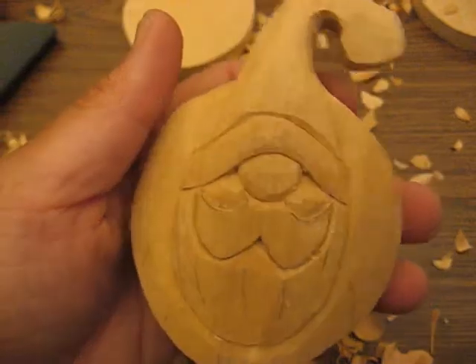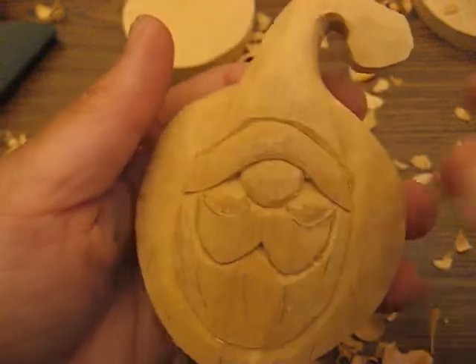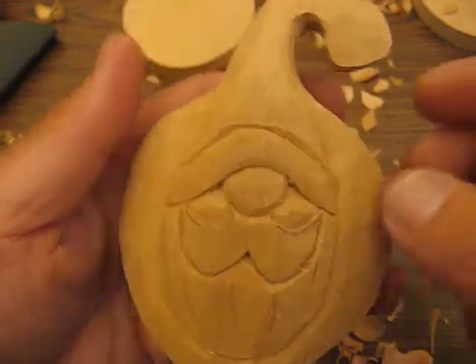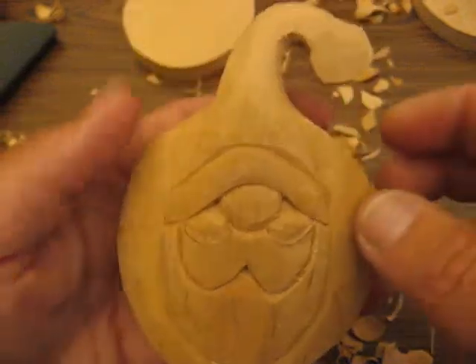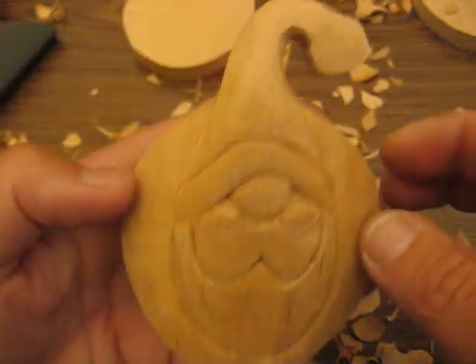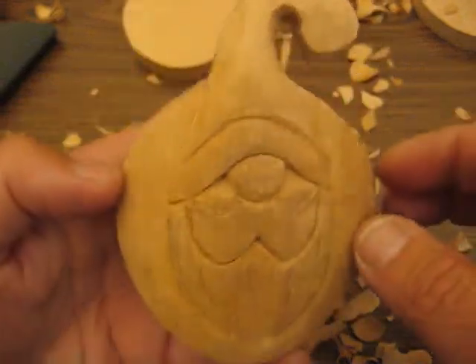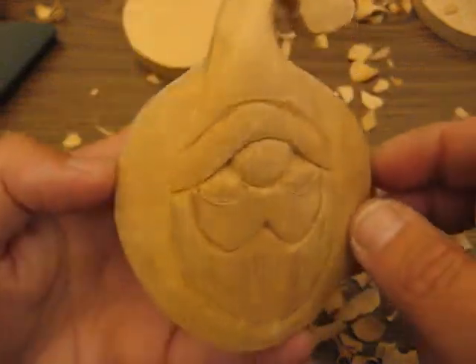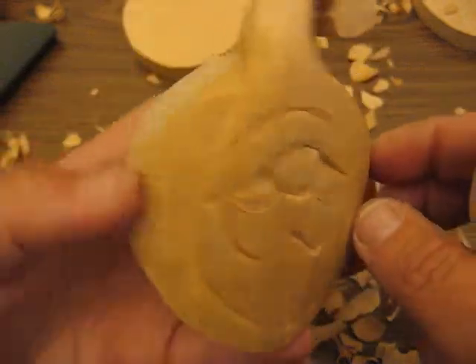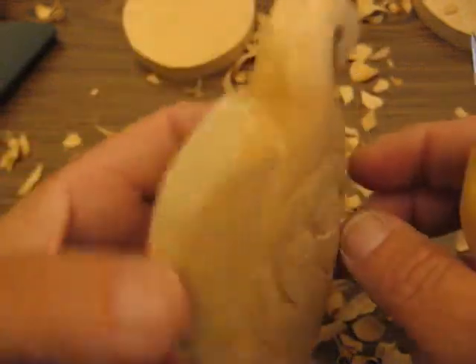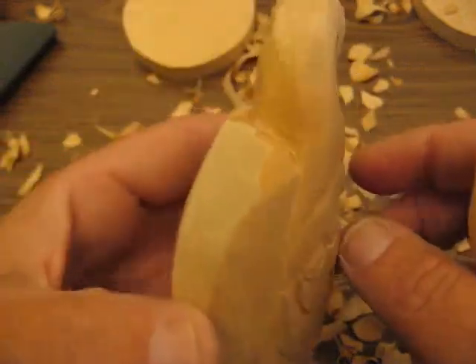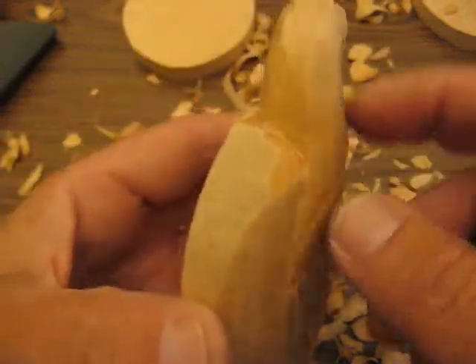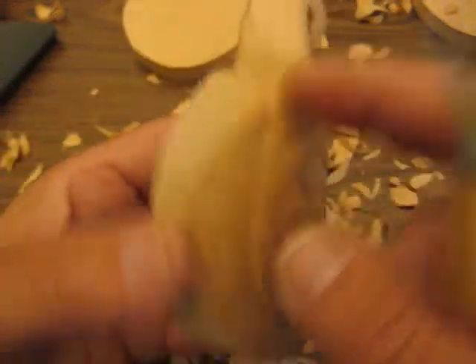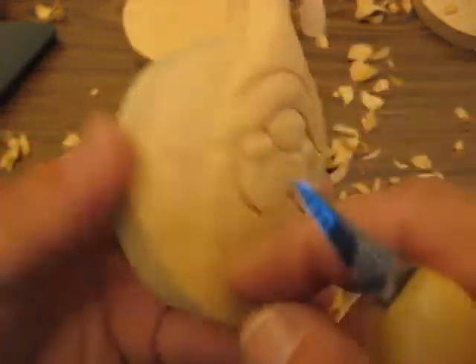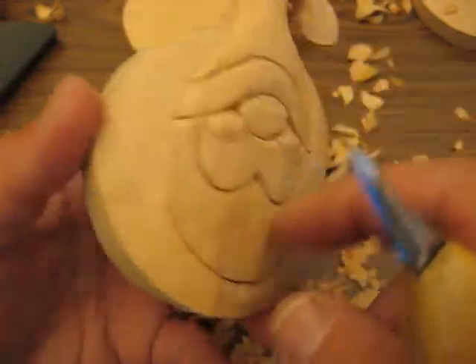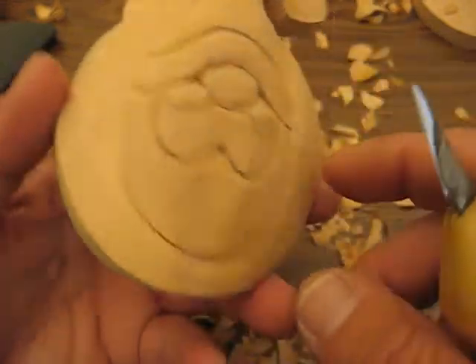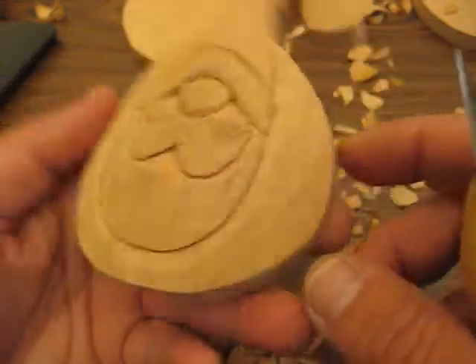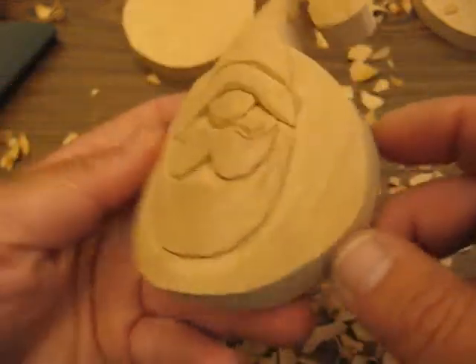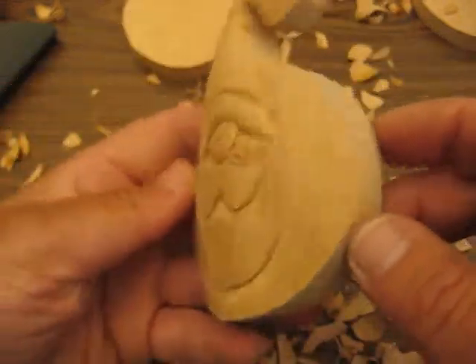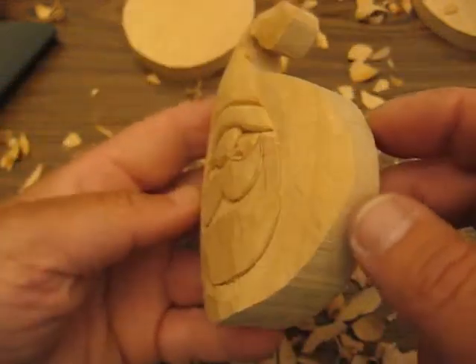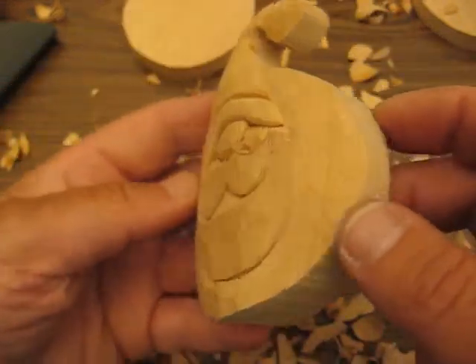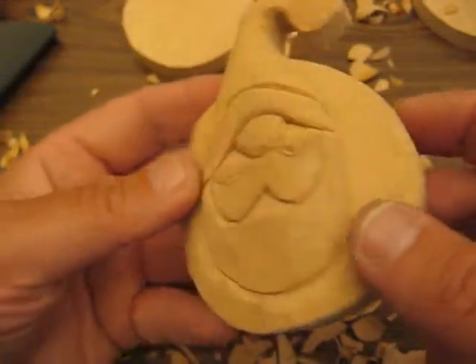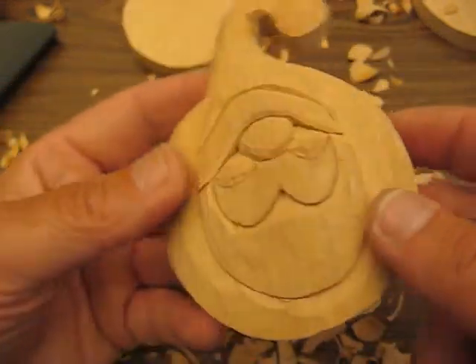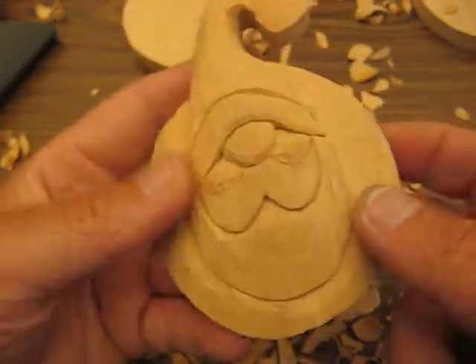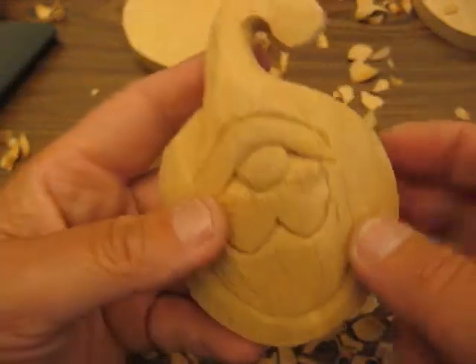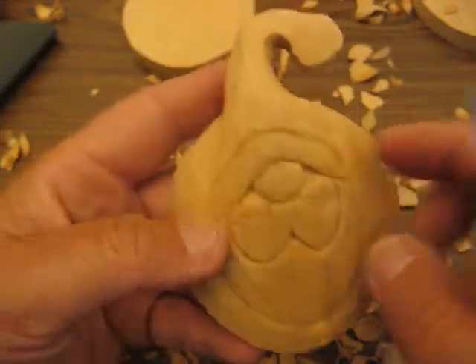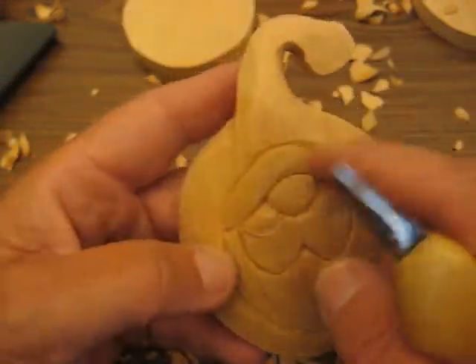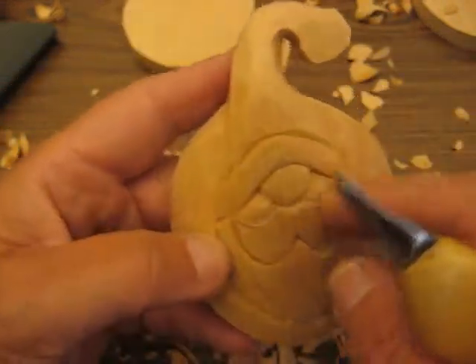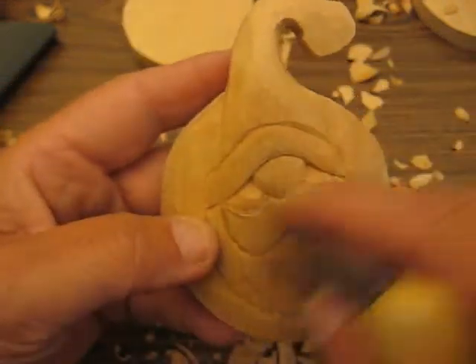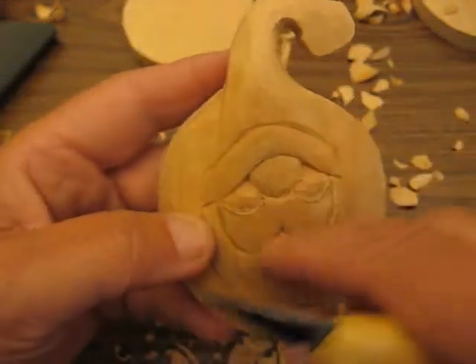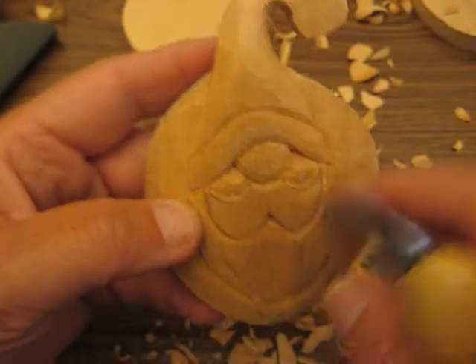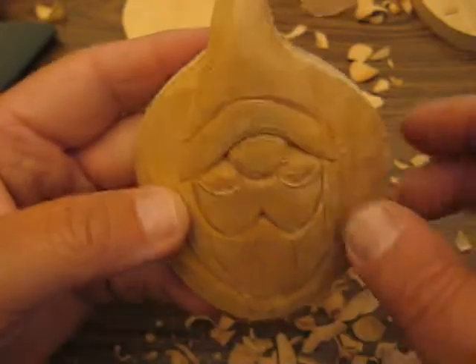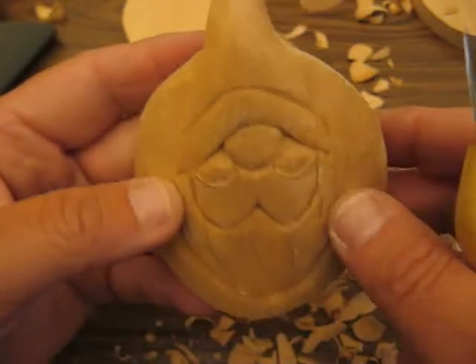Hi folks, welcome back. We're still working on this ornament for this hobo Santa.